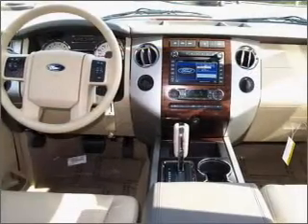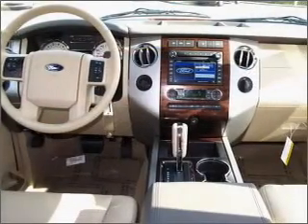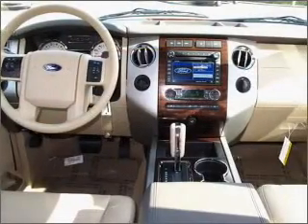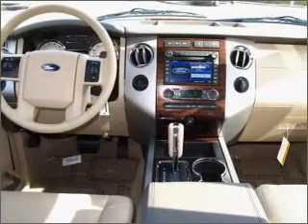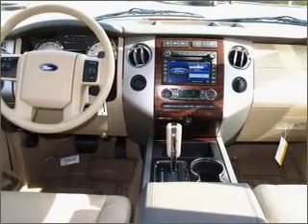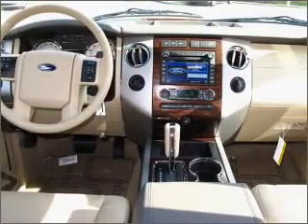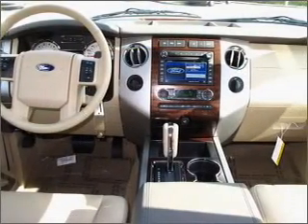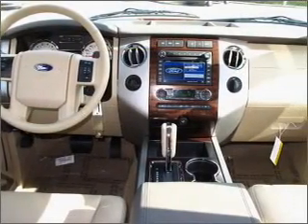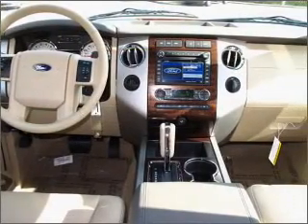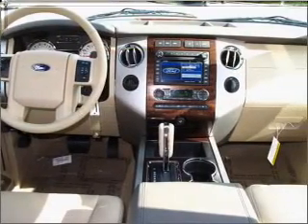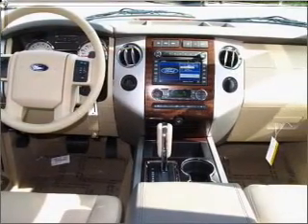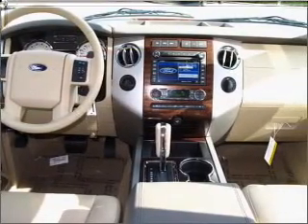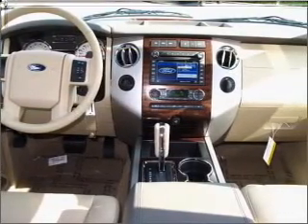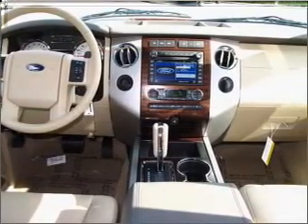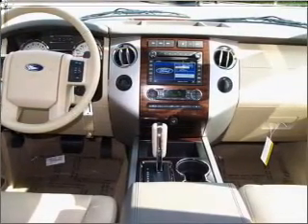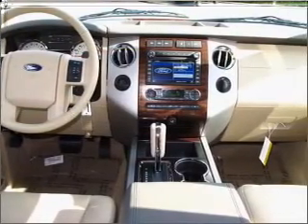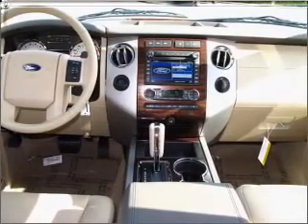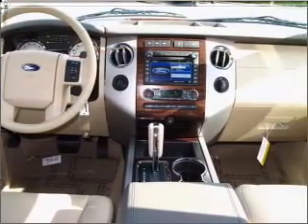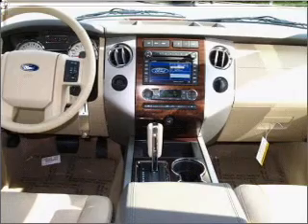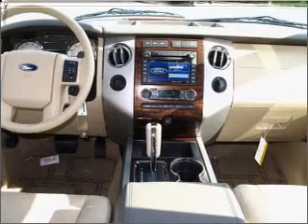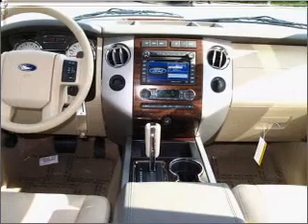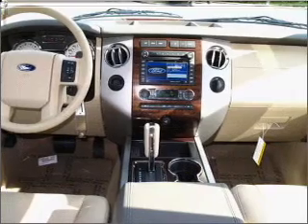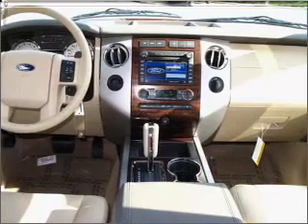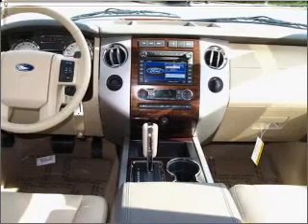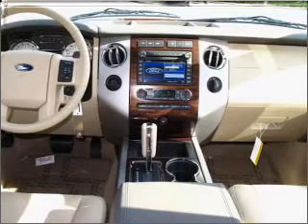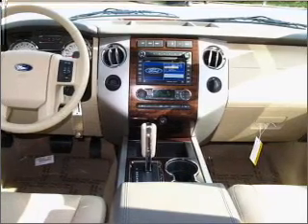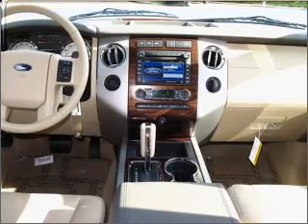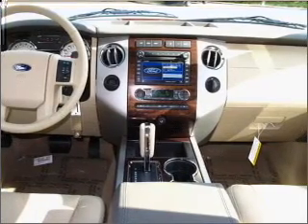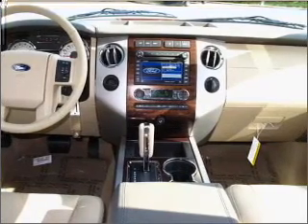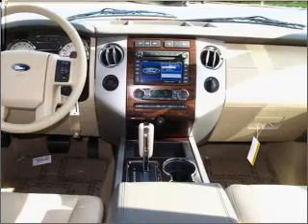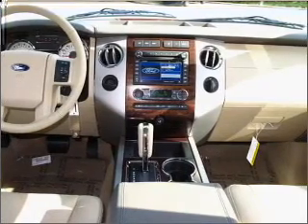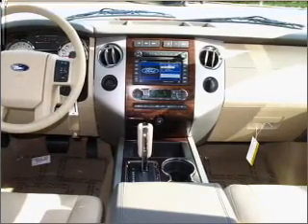Also included are power mirrors, an alarm system, an AM FM stereo with a CD player, and an adjustable tilt steering wheel.